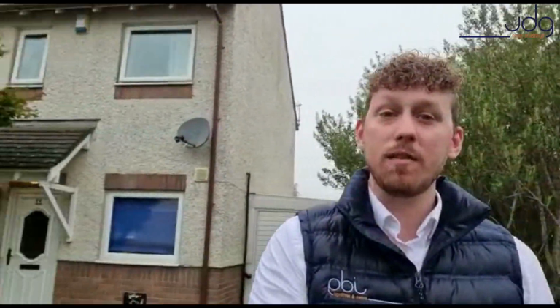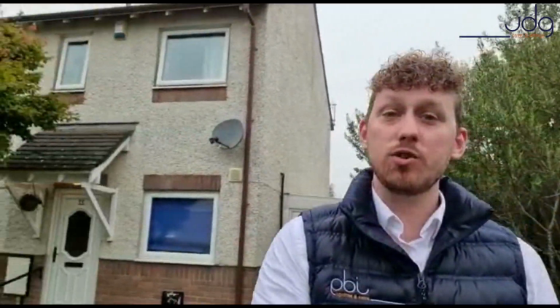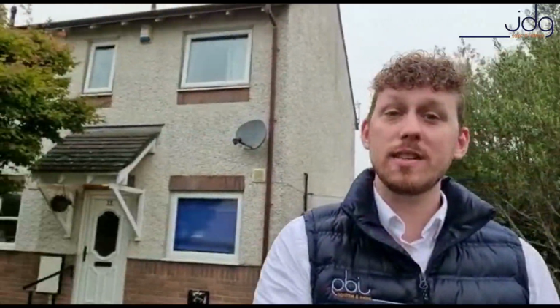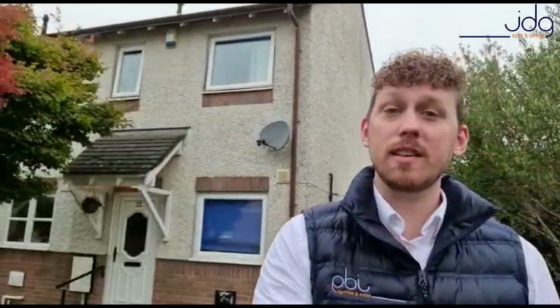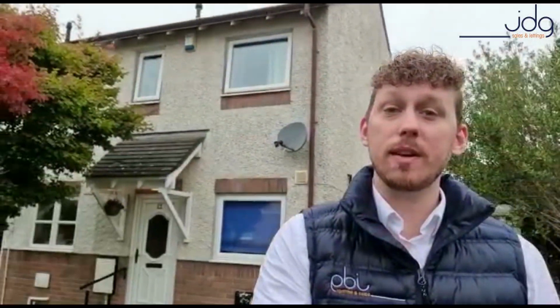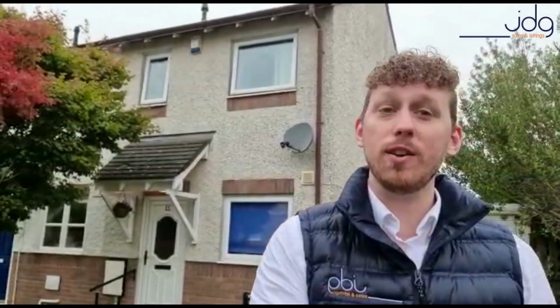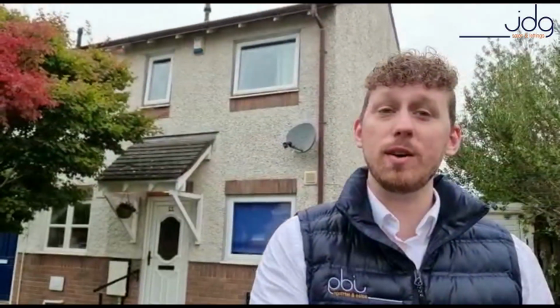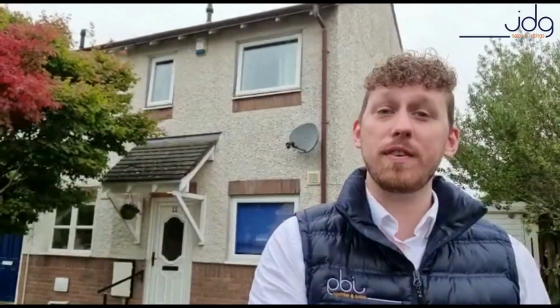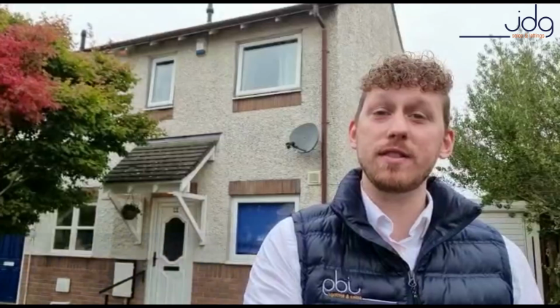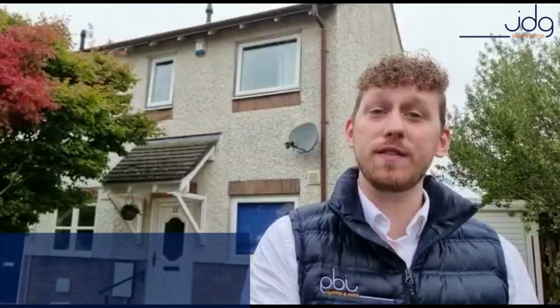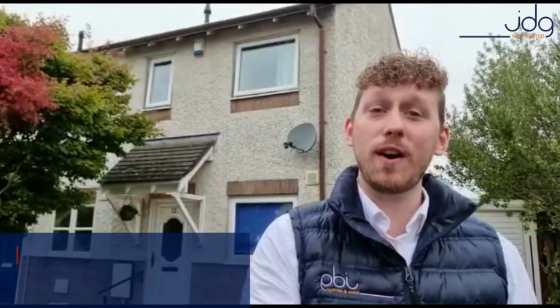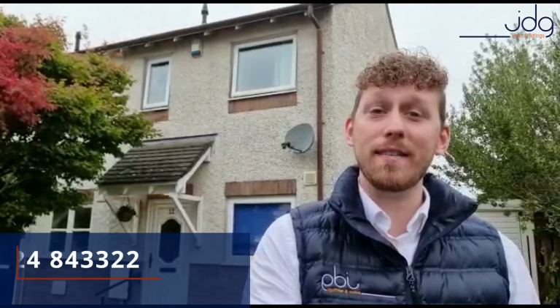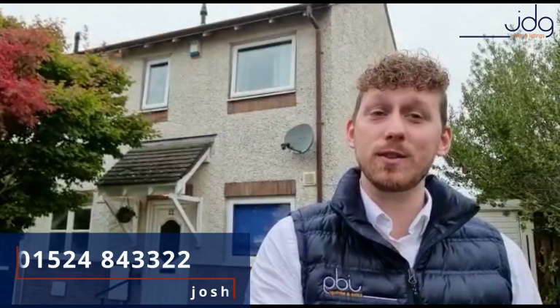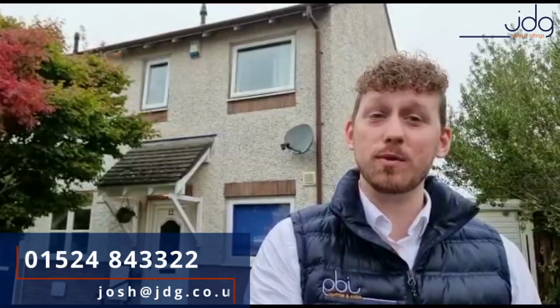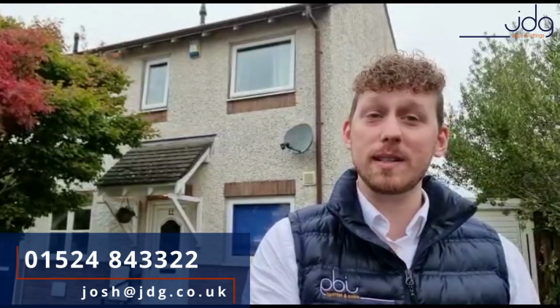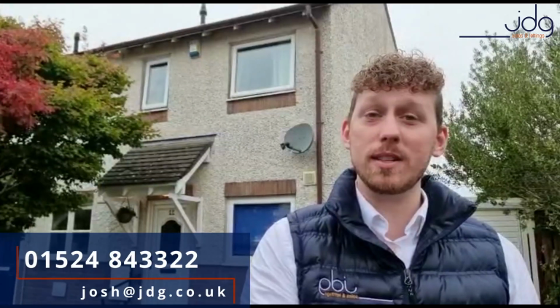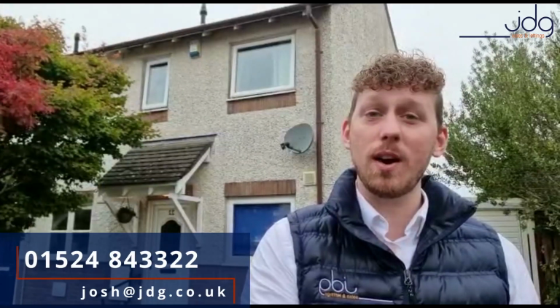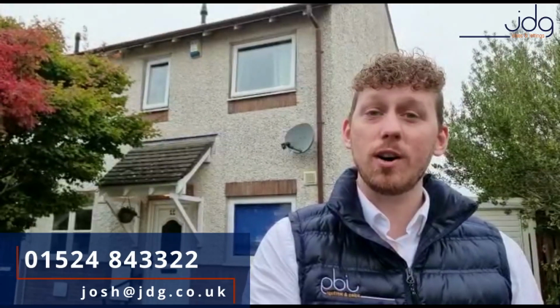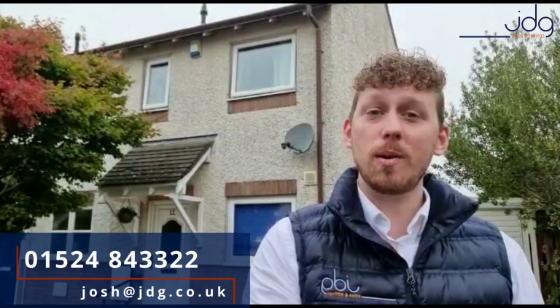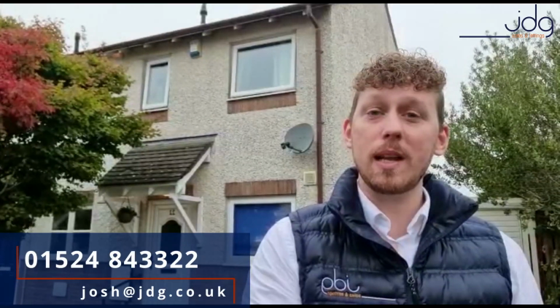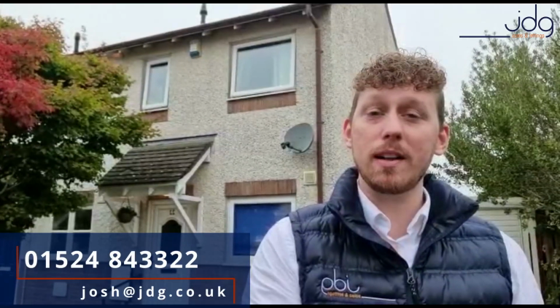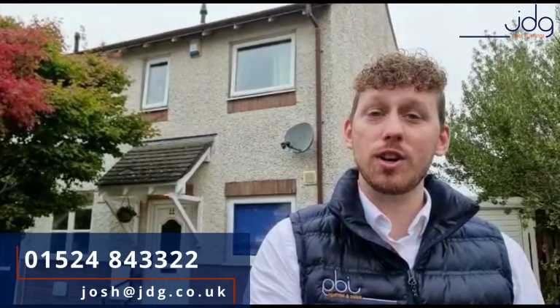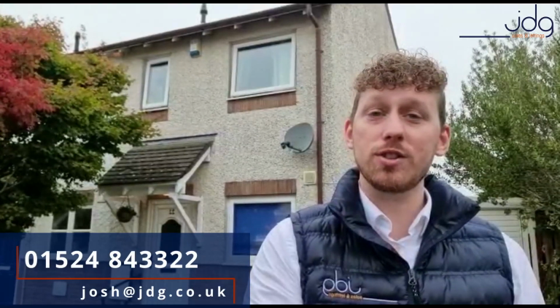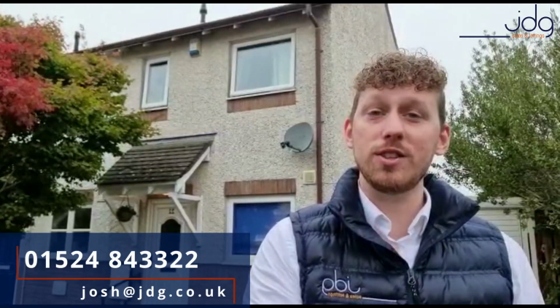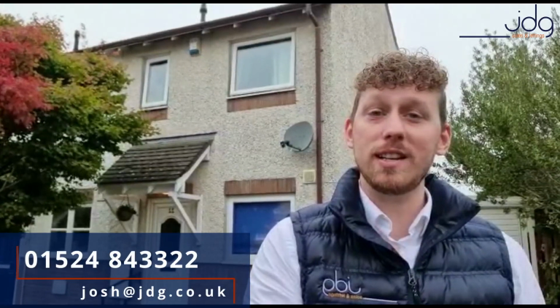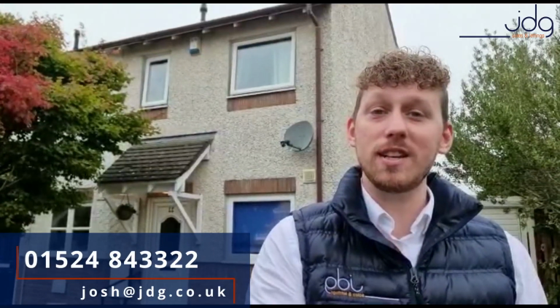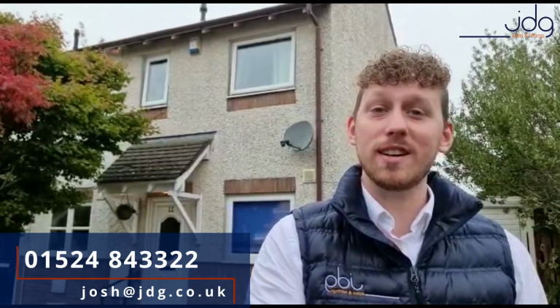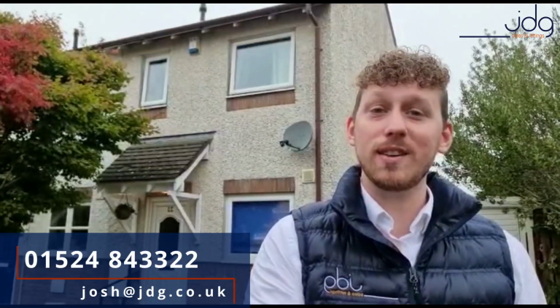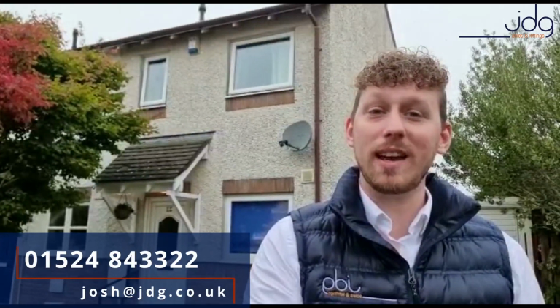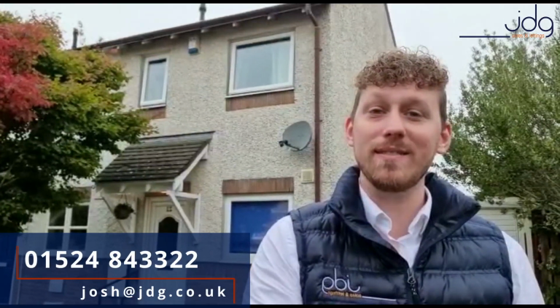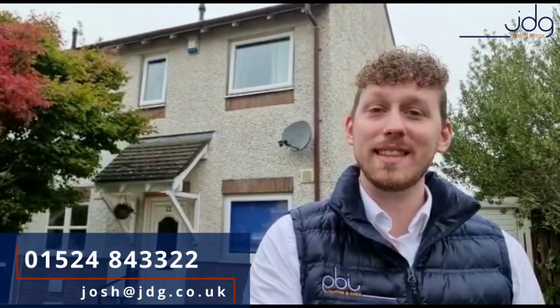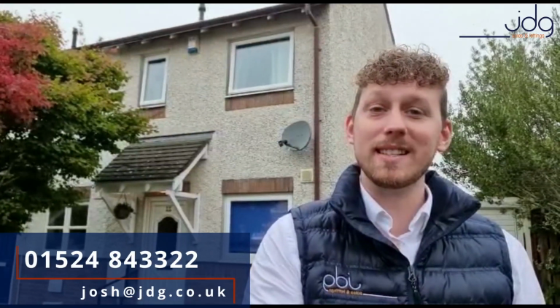If you're interested, give me a call on 01524 843322 or drop me an email at josh@jdg.co.uk. Thanks!